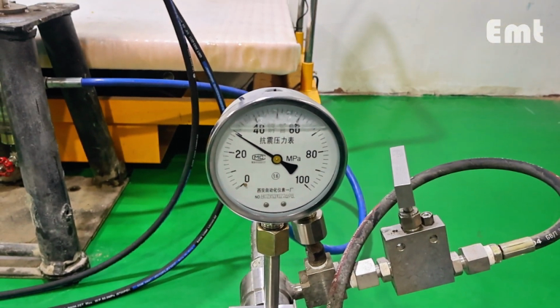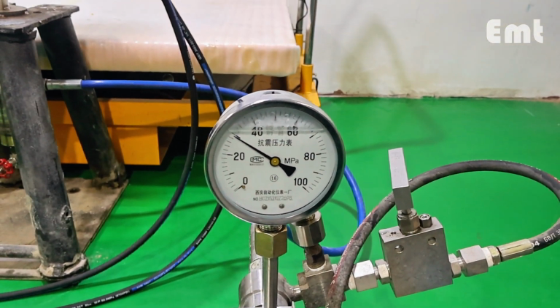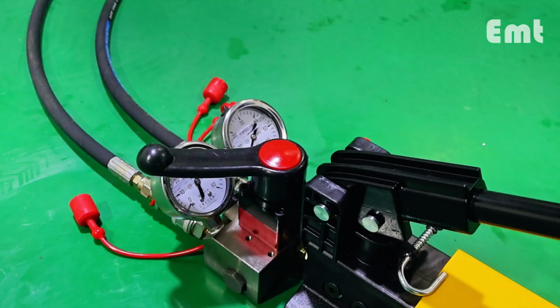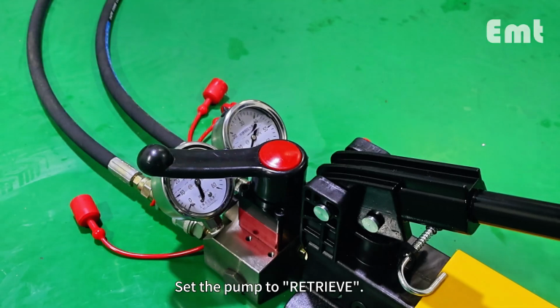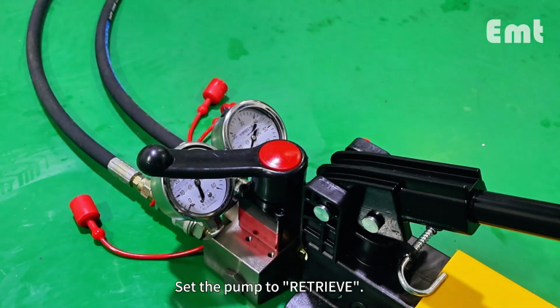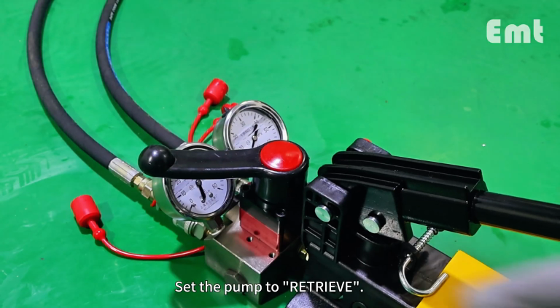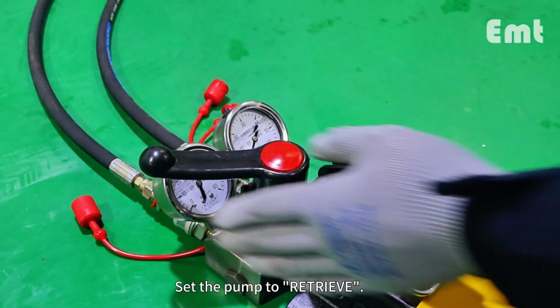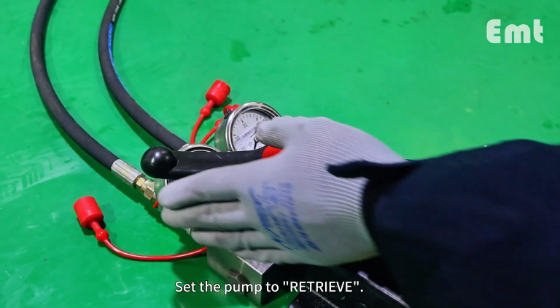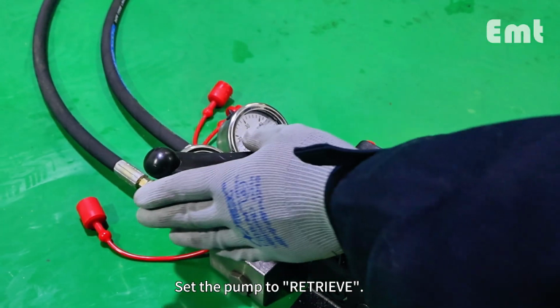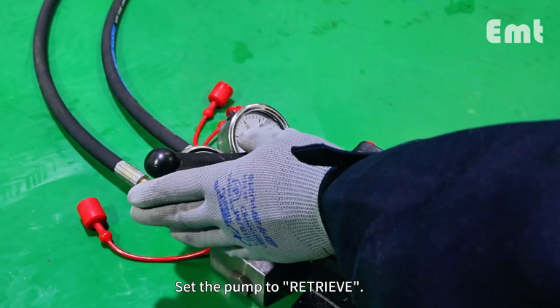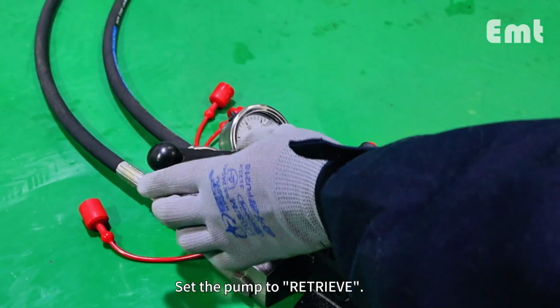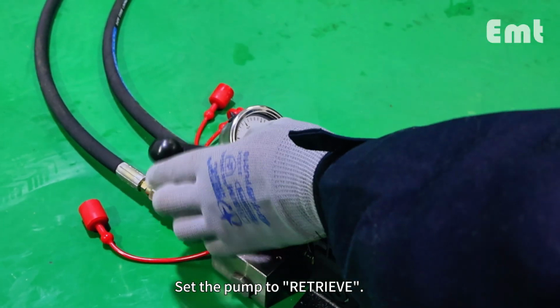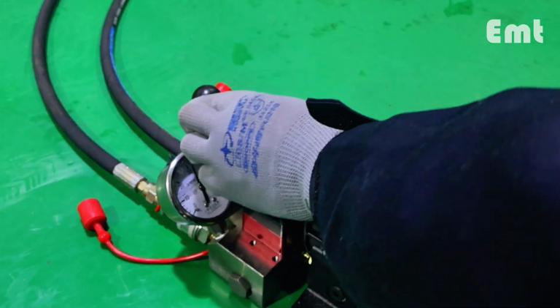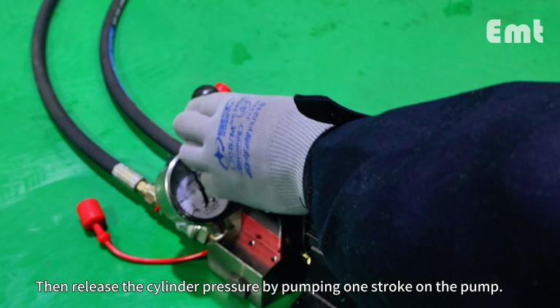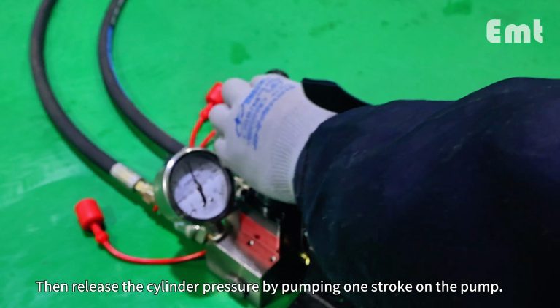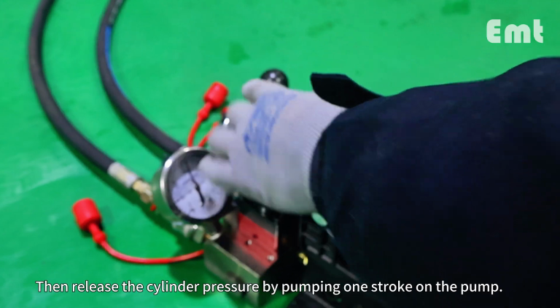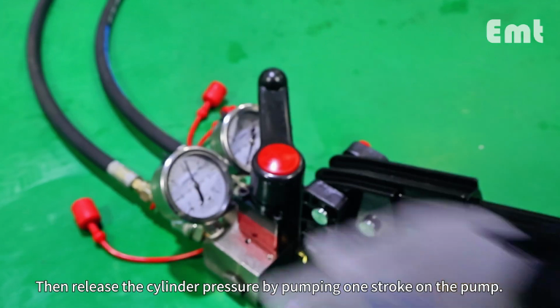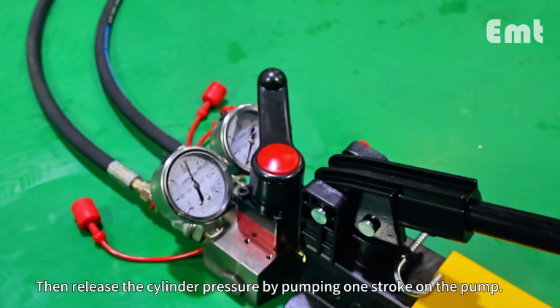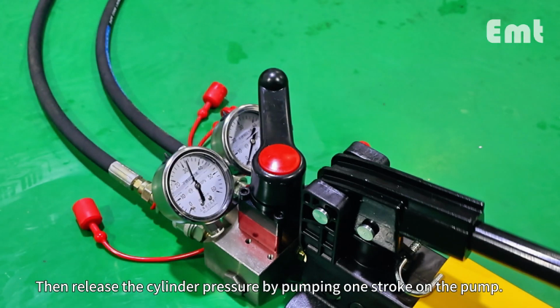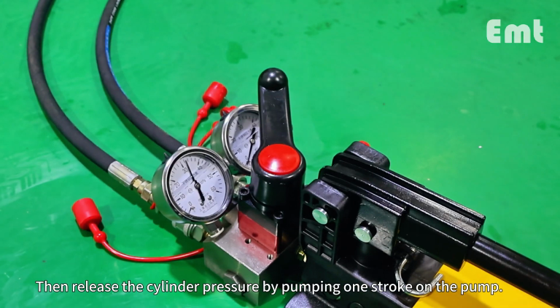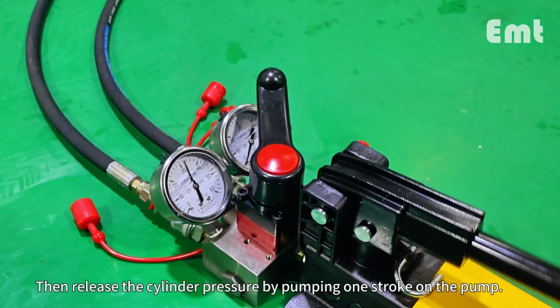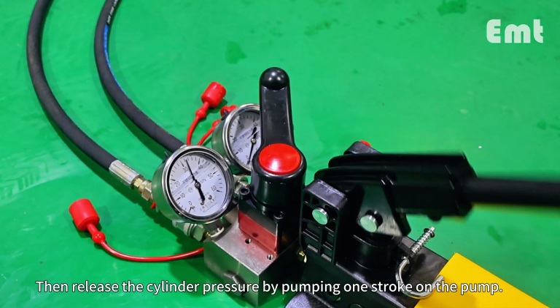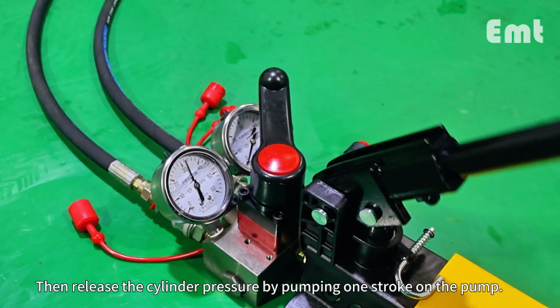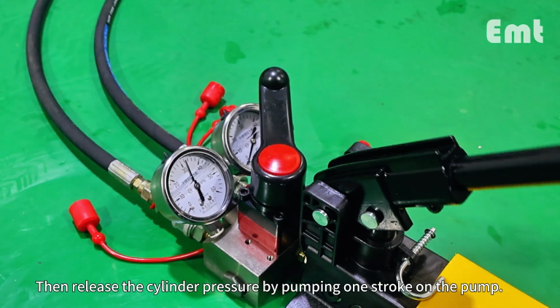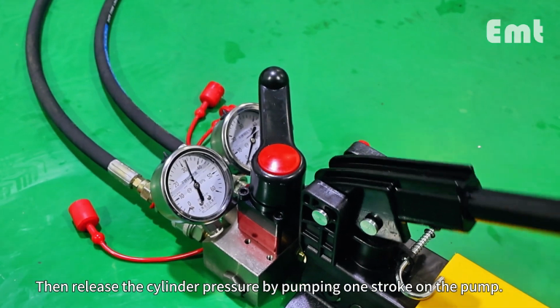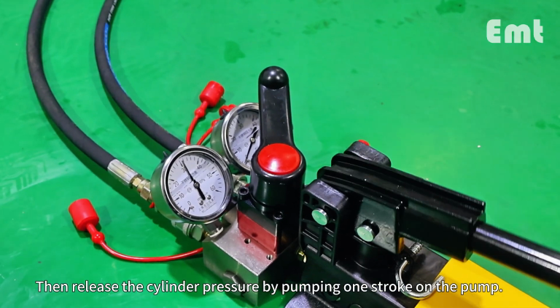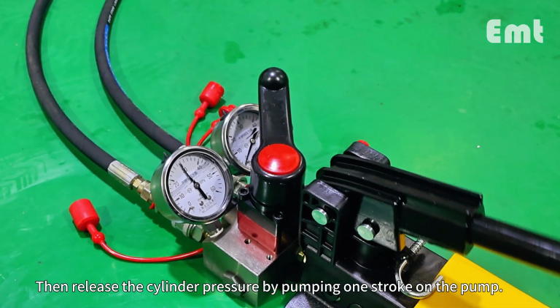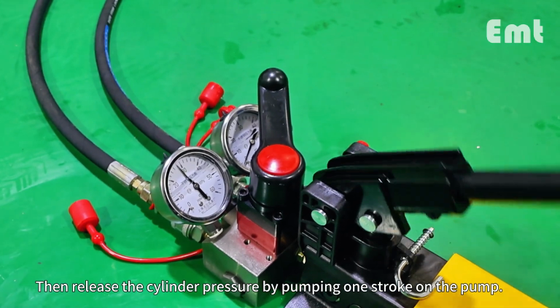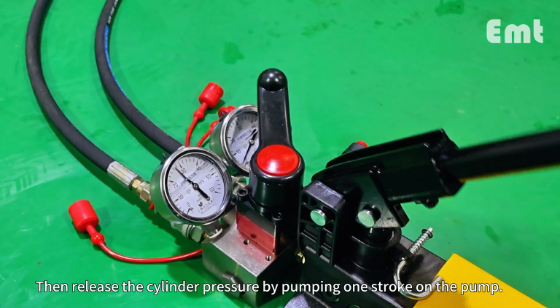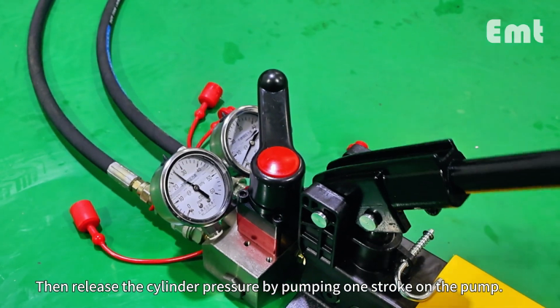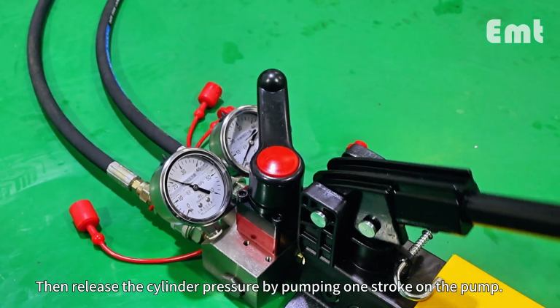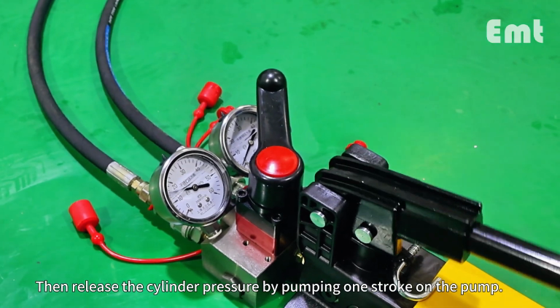Set the pump to retrieve, then release the cylinder pressure by pumping one stroke on the pump.